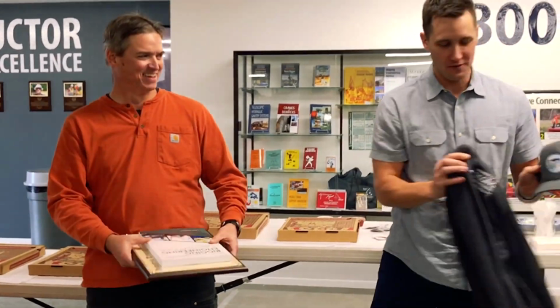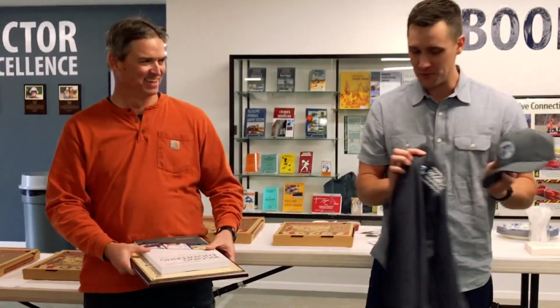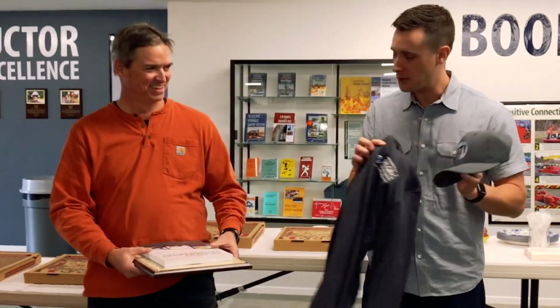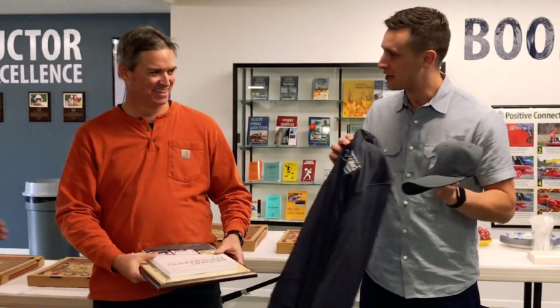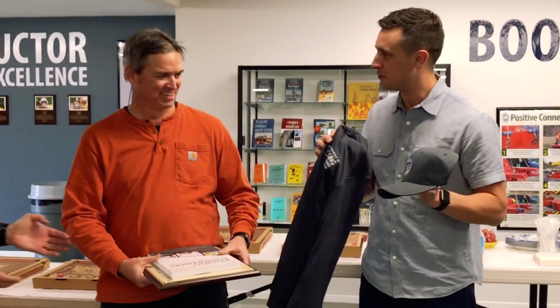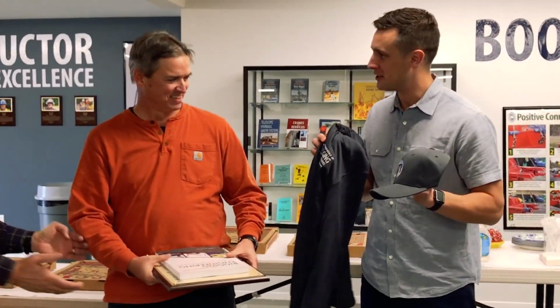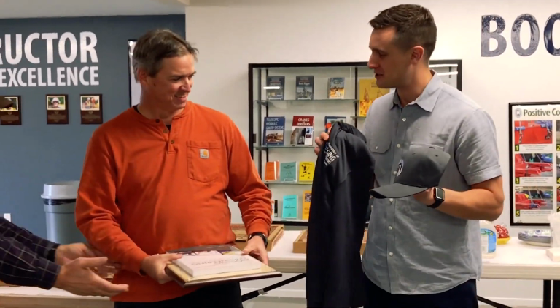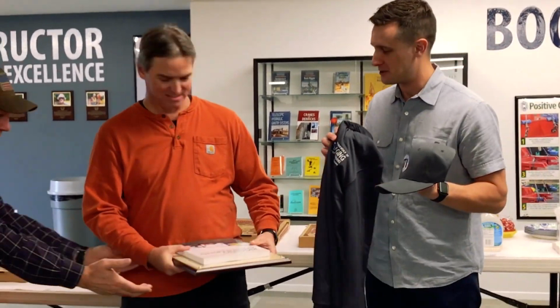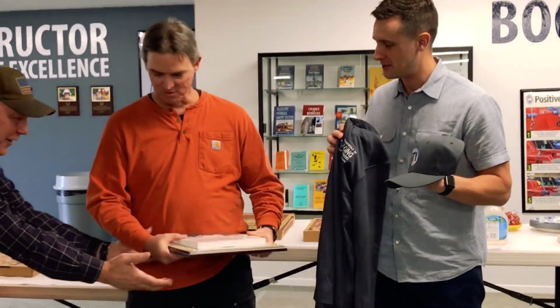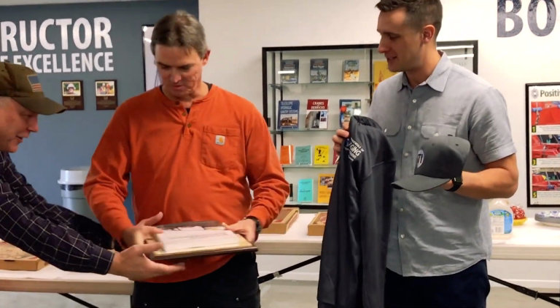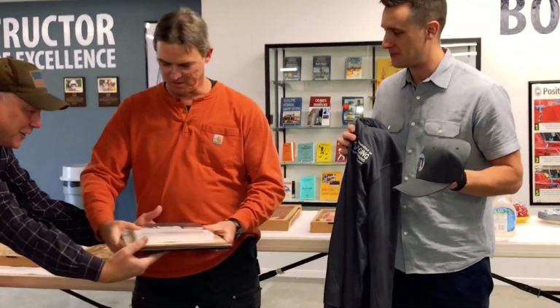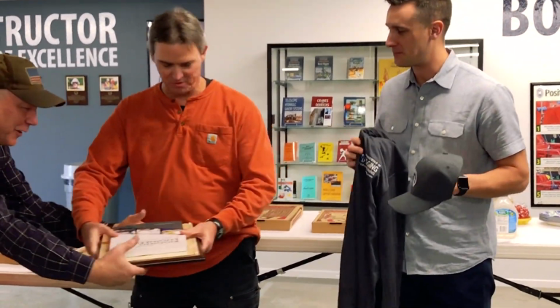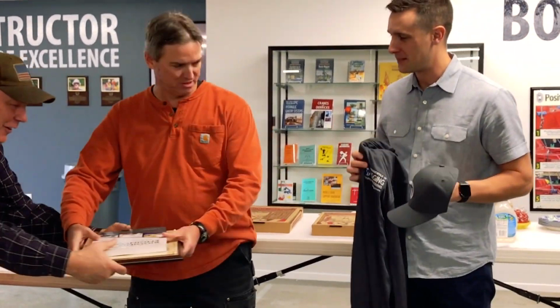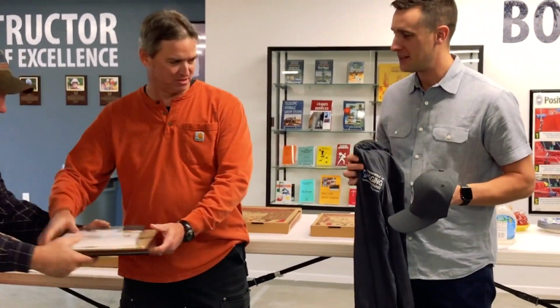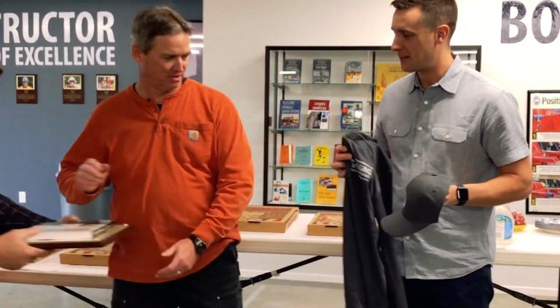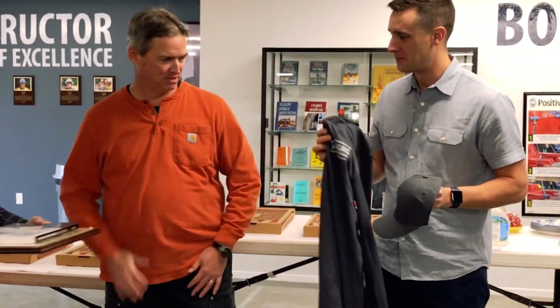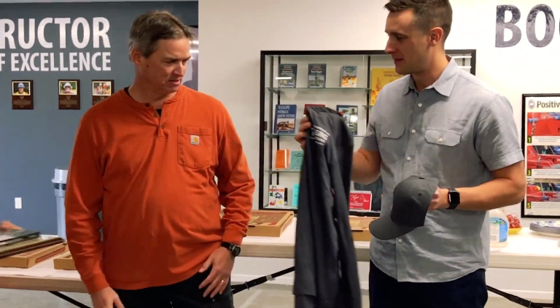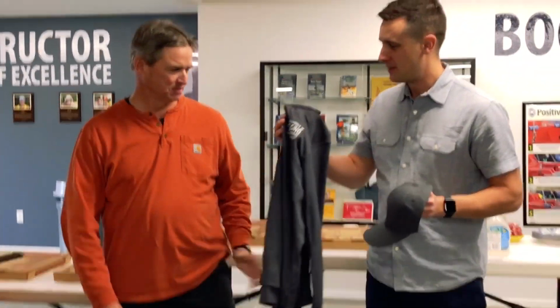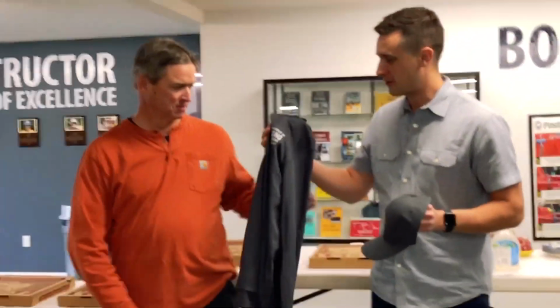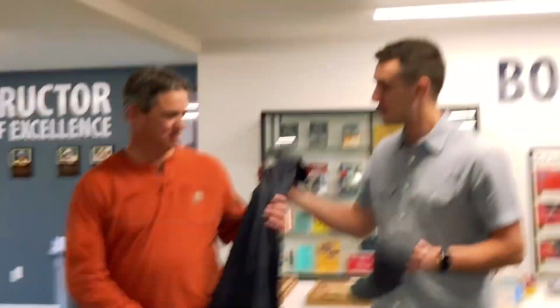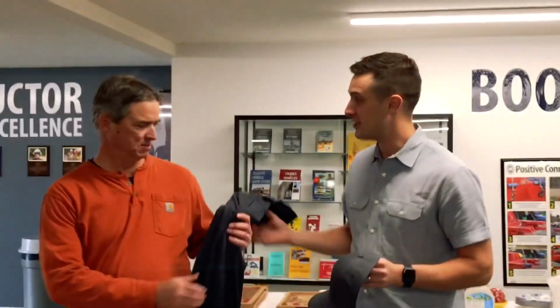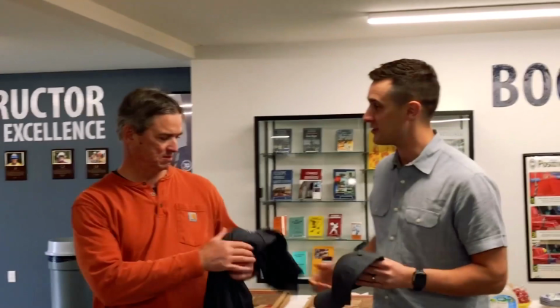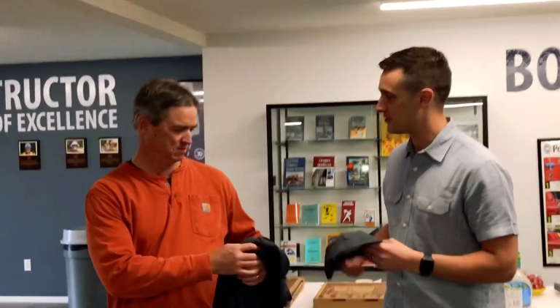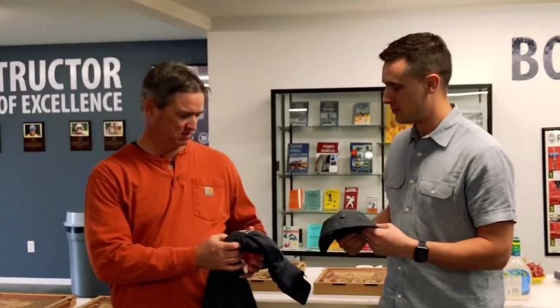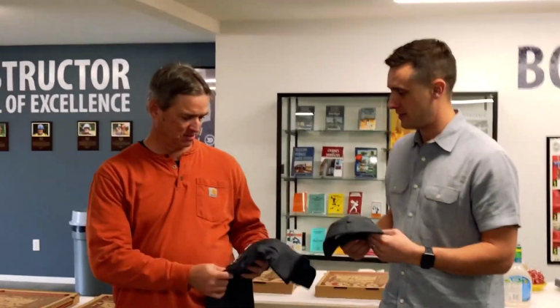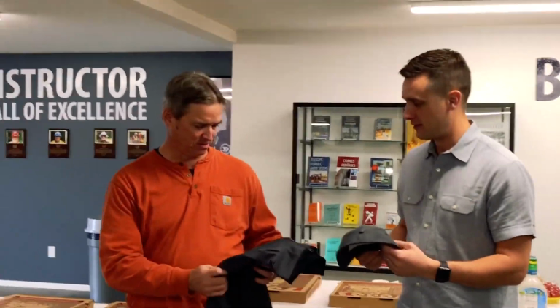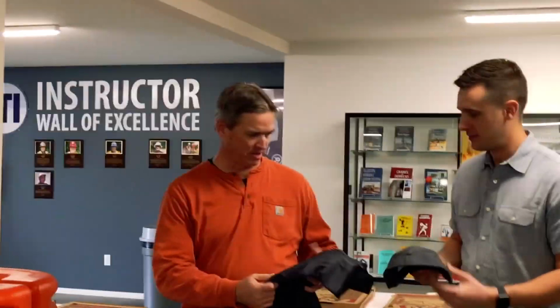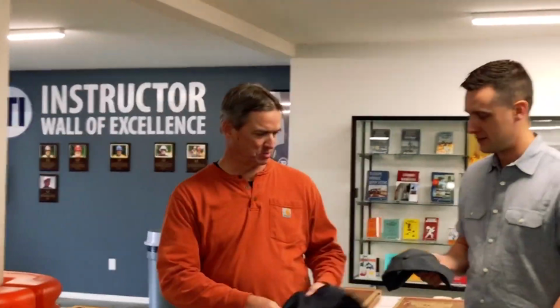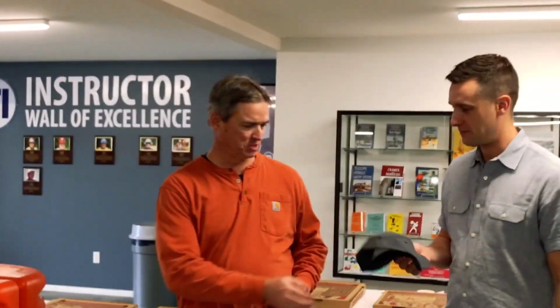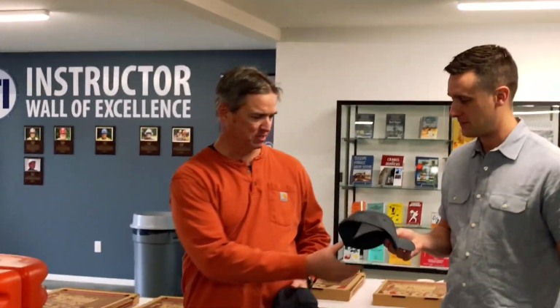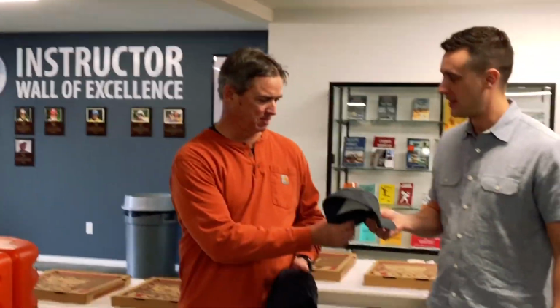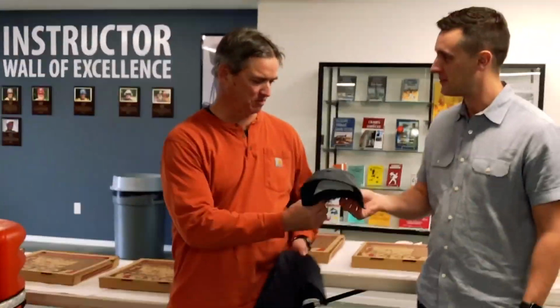We have some swag for you as well. Congratulations, really well done. I appreciate it, thank you.